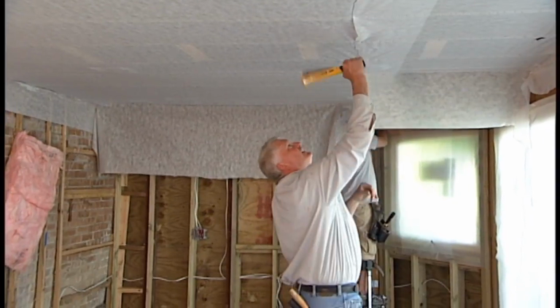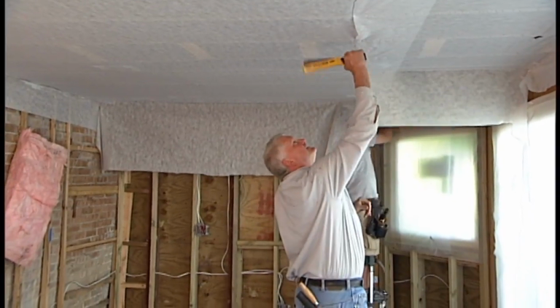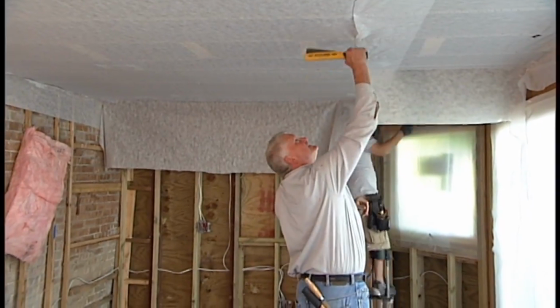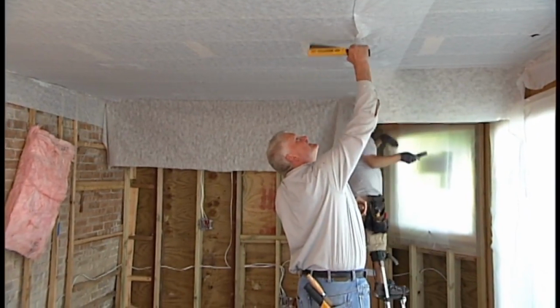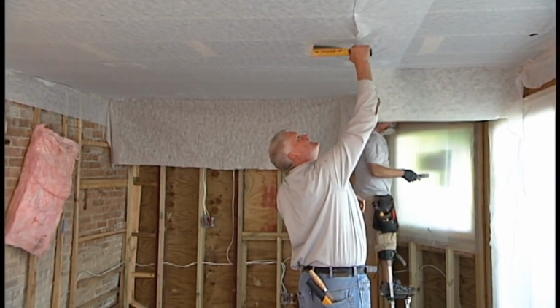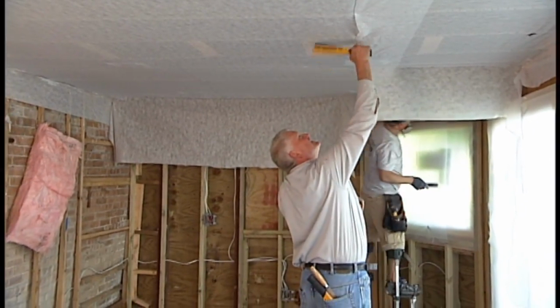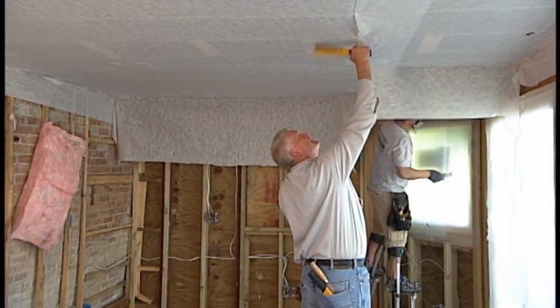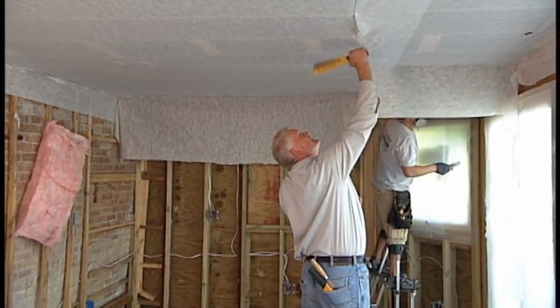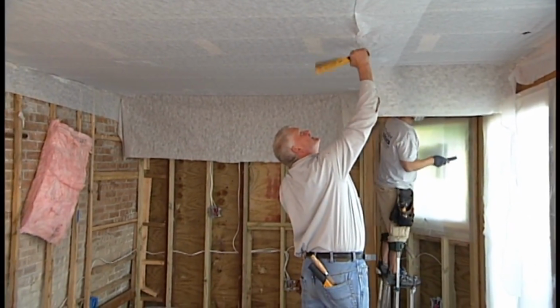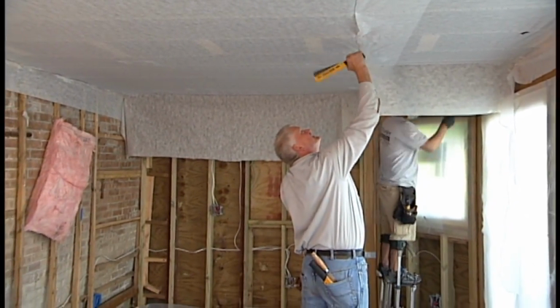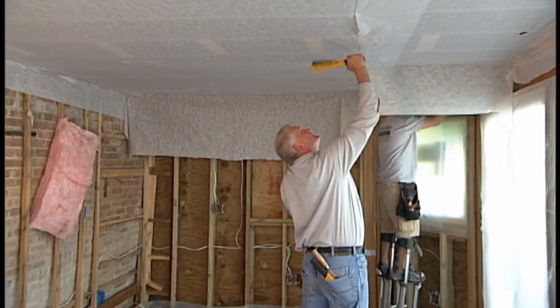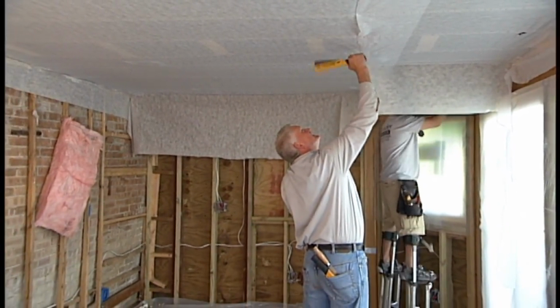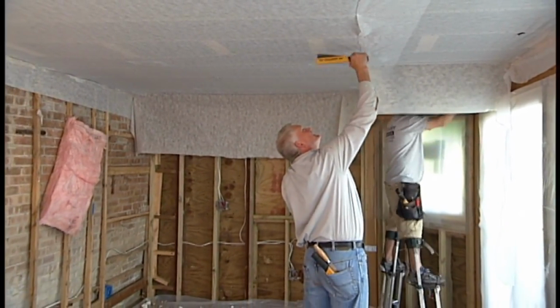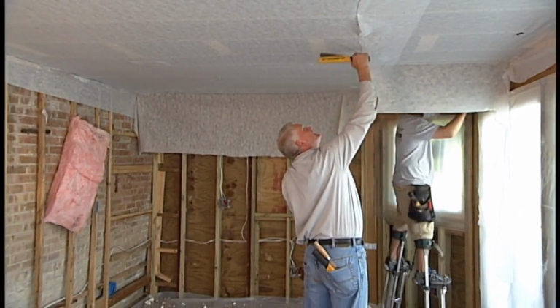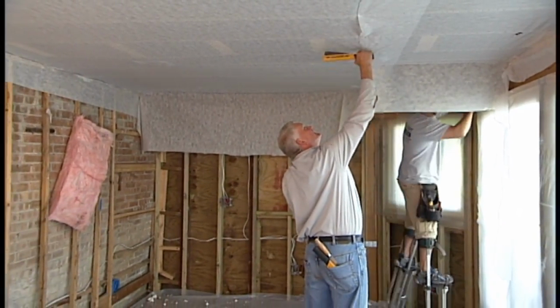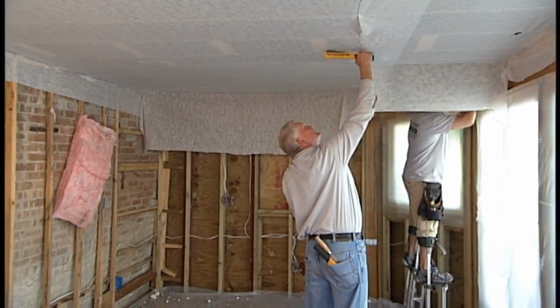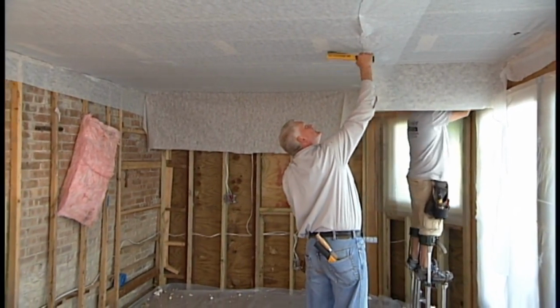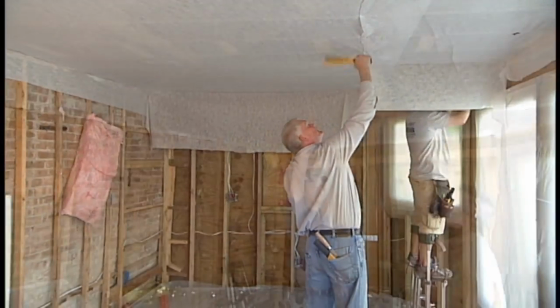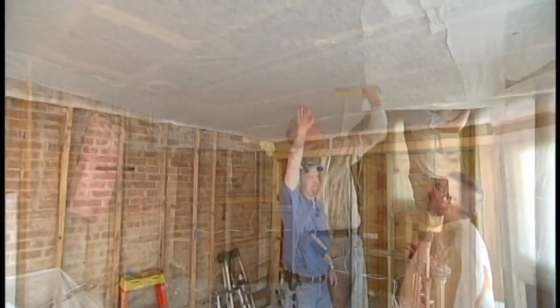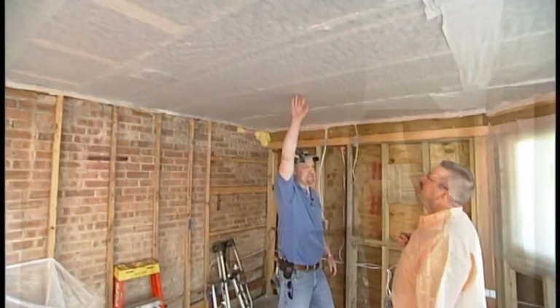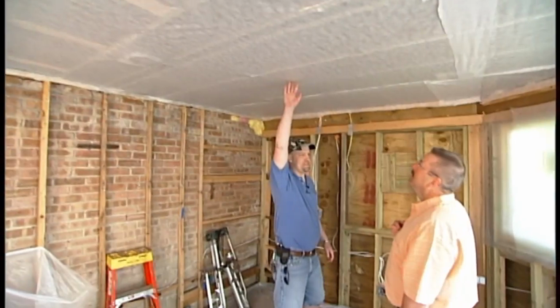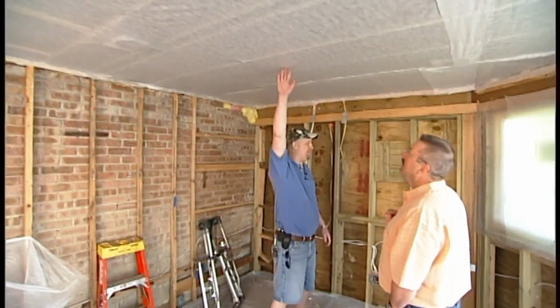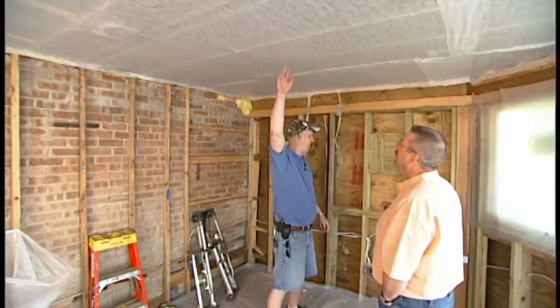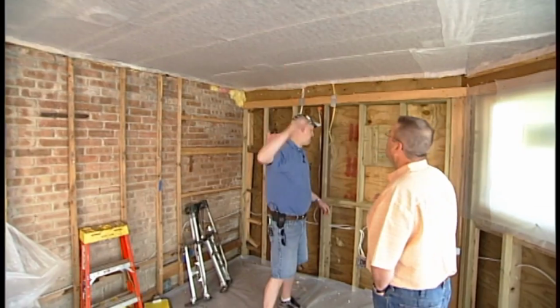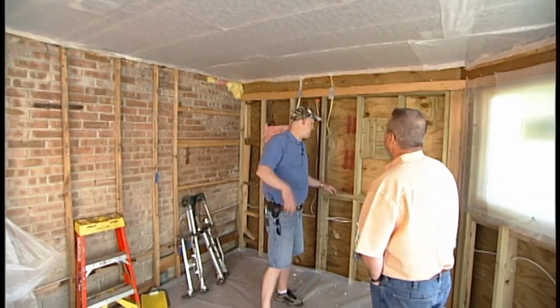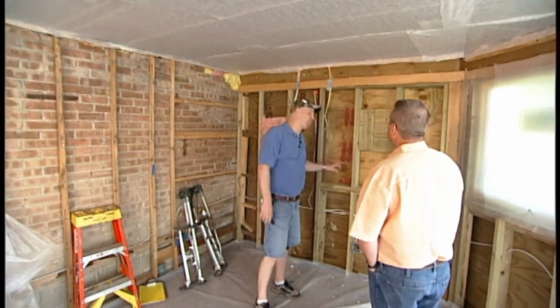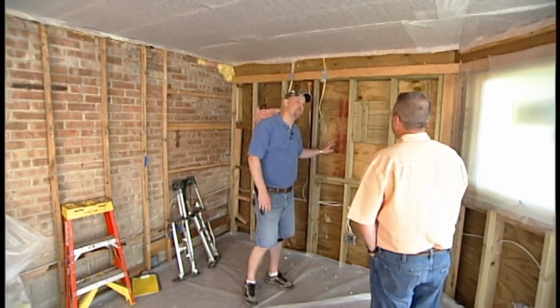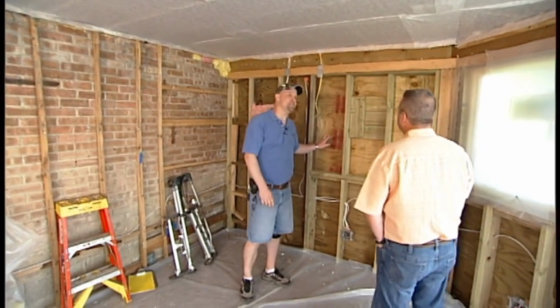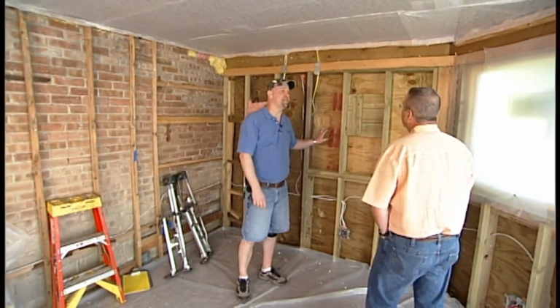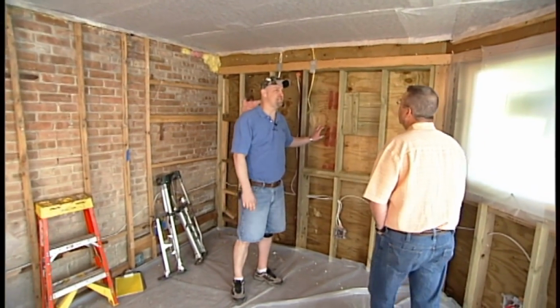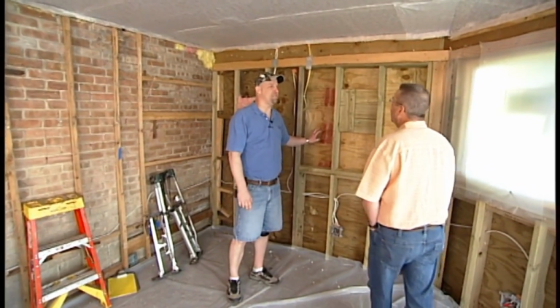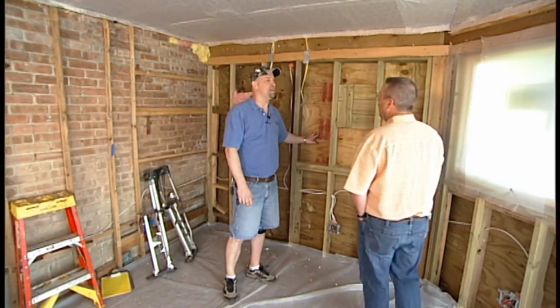Stuart, here we are at a remodel project where we're going to do some bibs insulation up in the ceiling and some spray foam insulation in the walls.